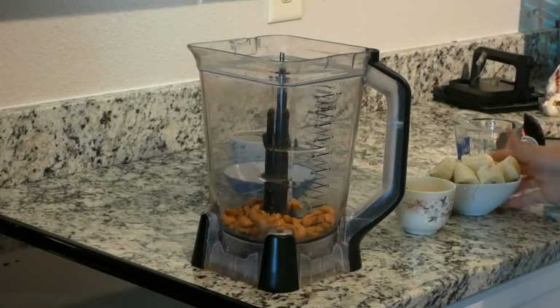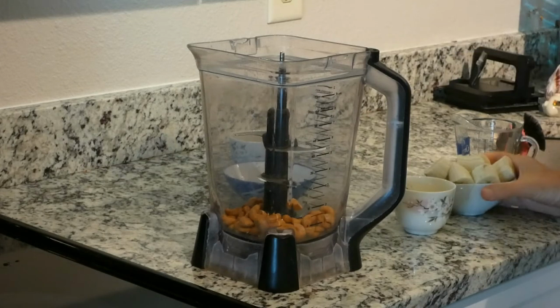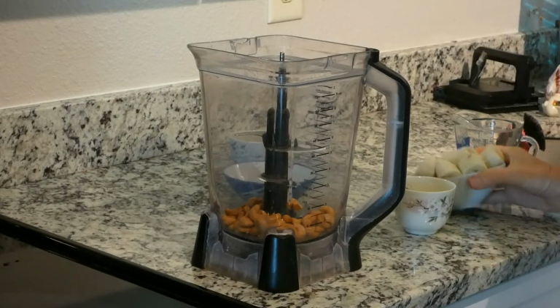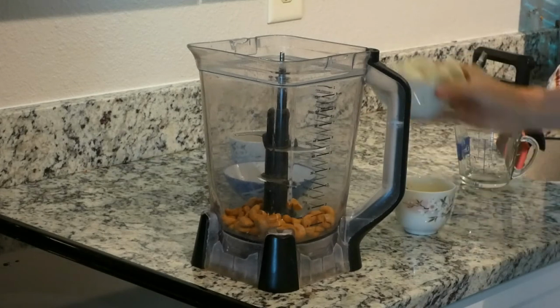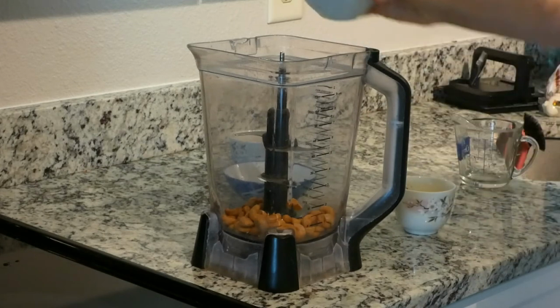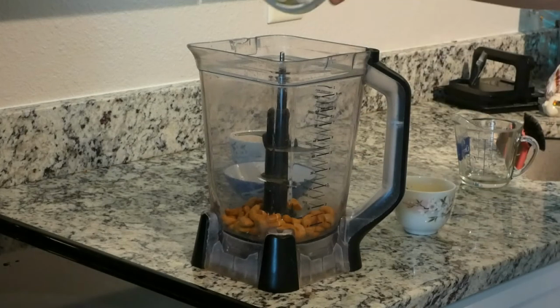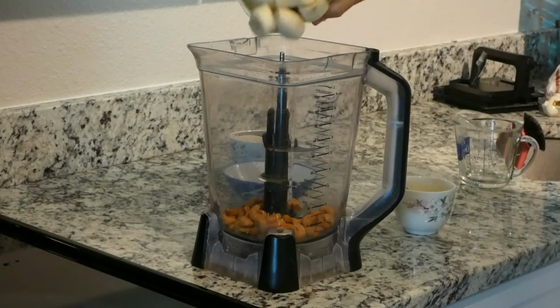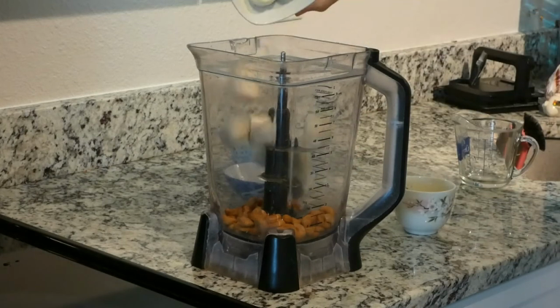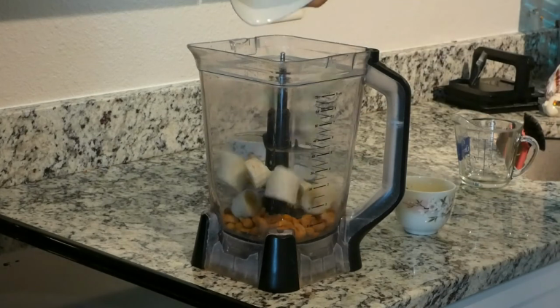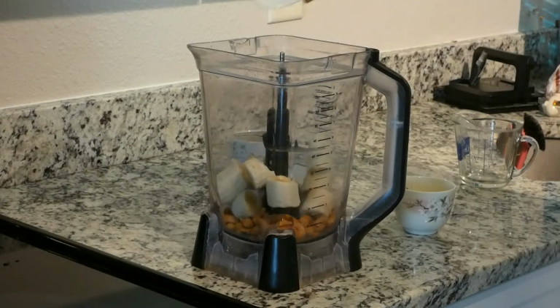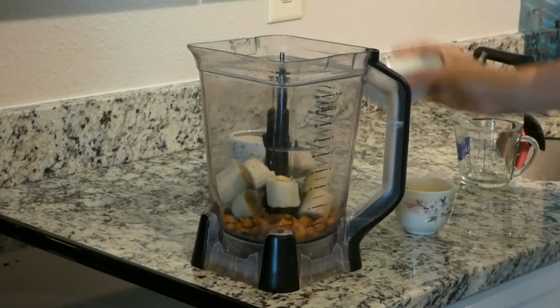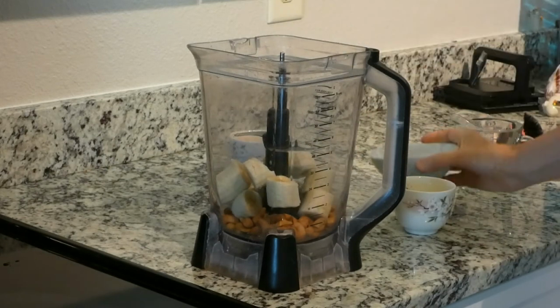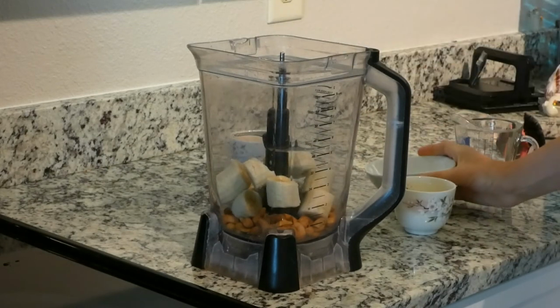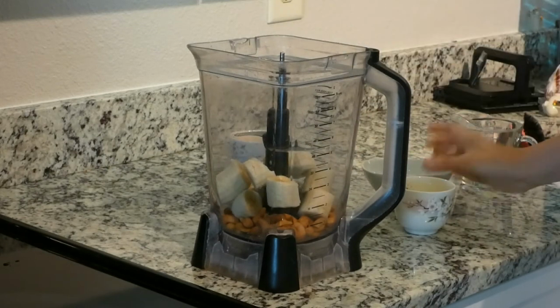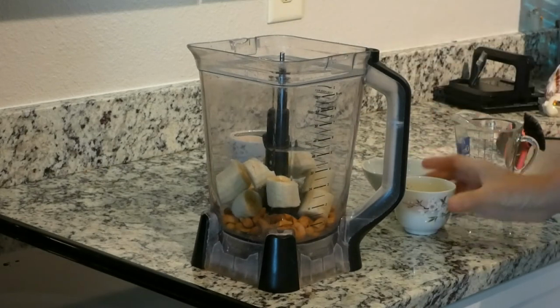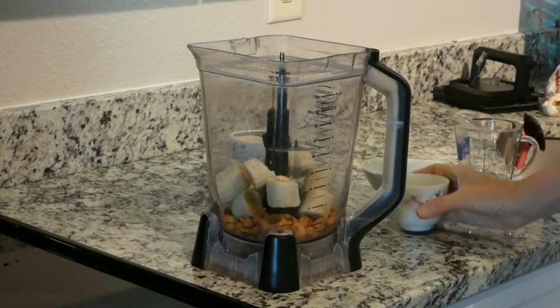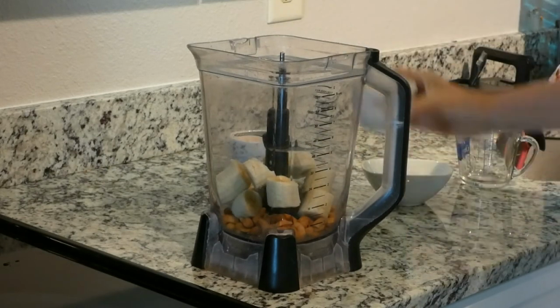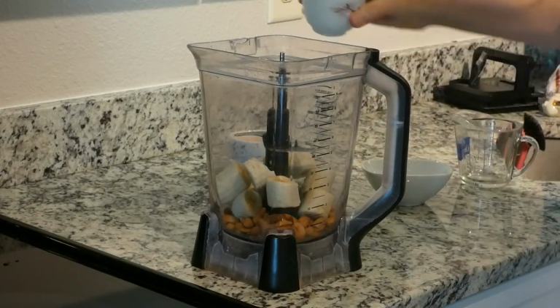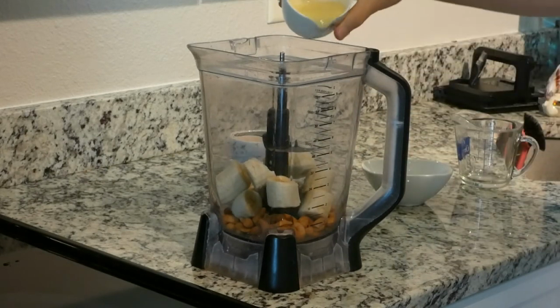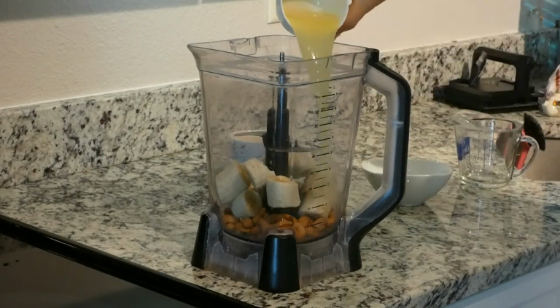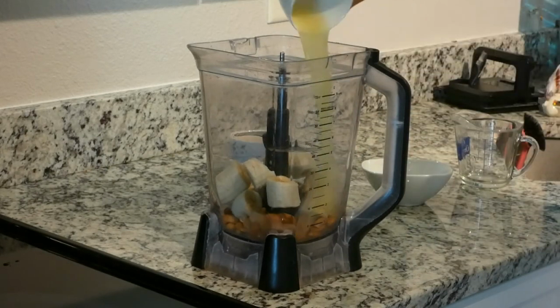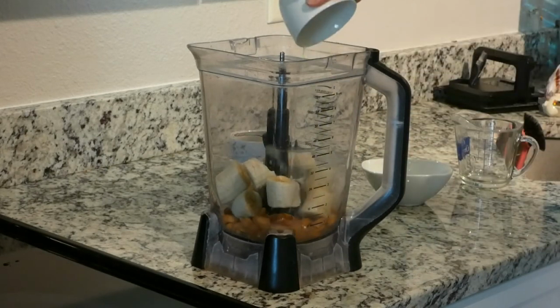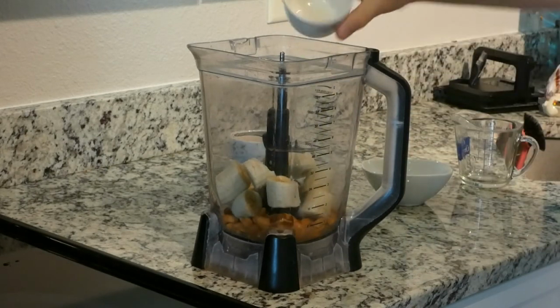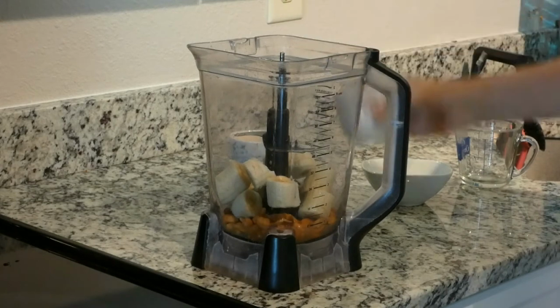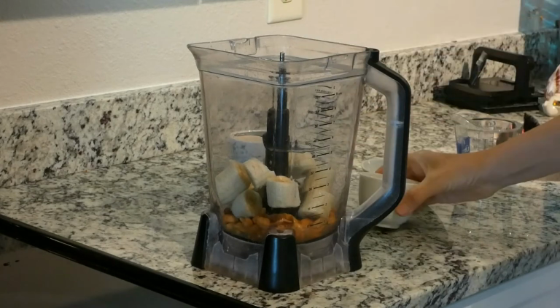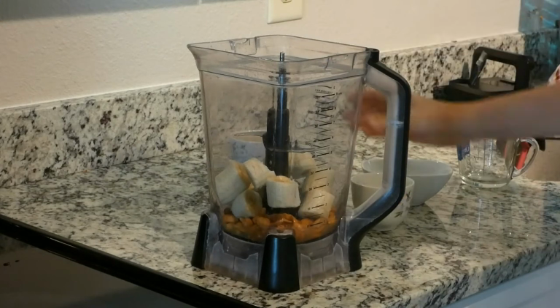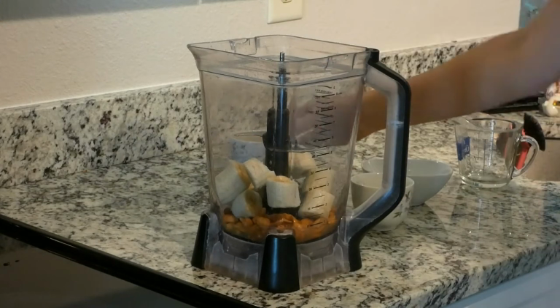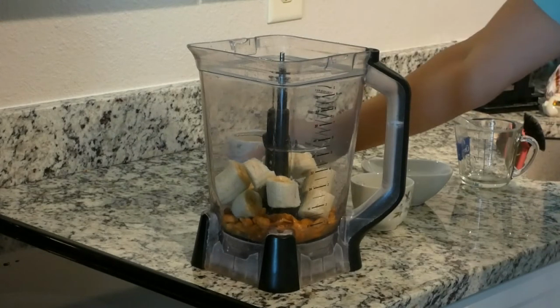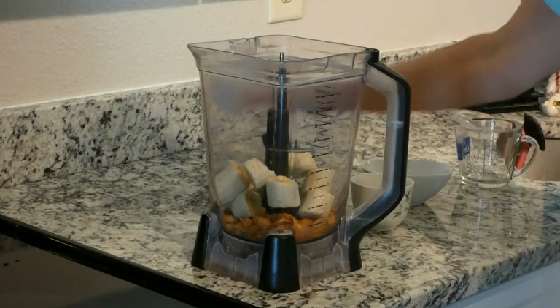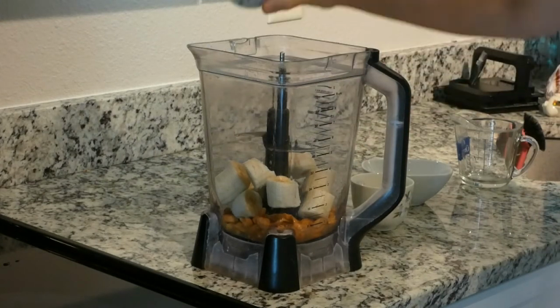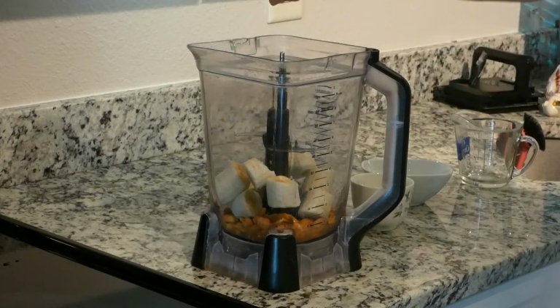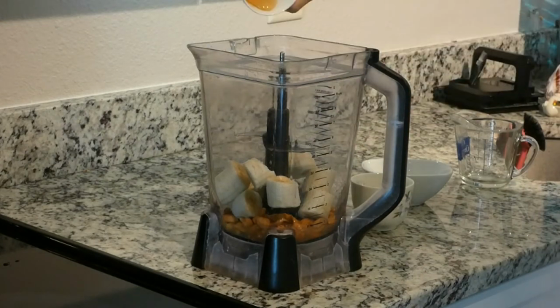Cashews, bananas, lemon juice, and syrup.